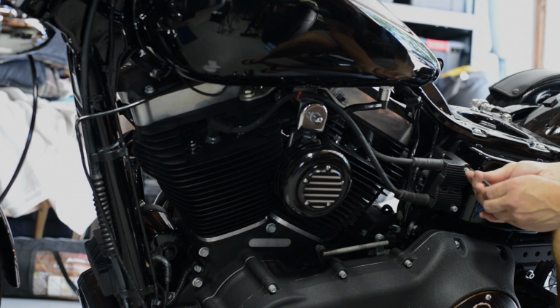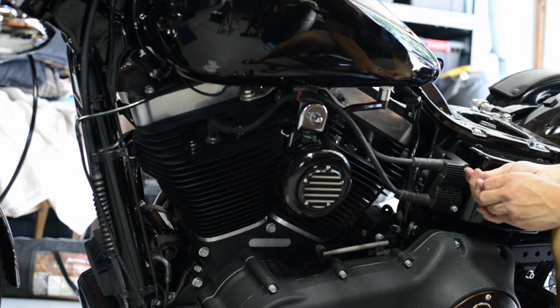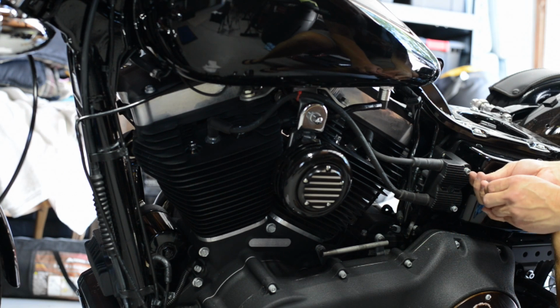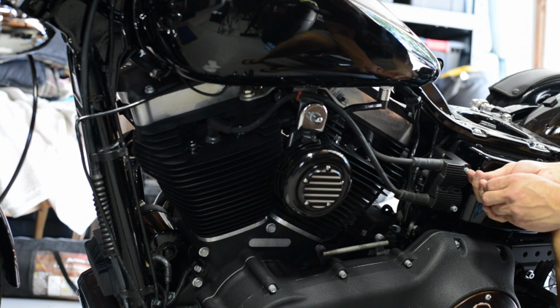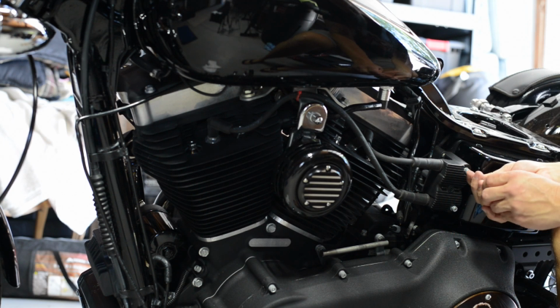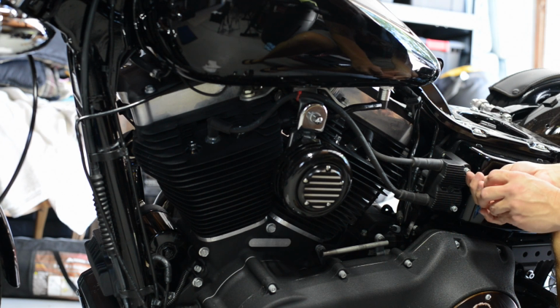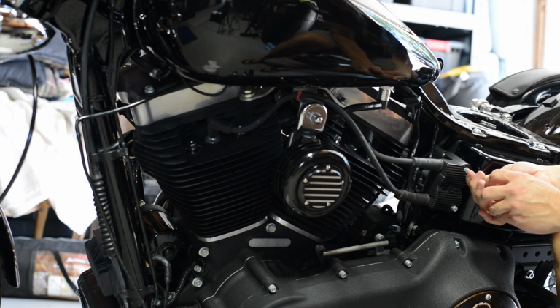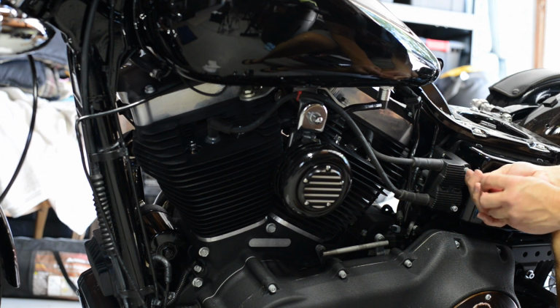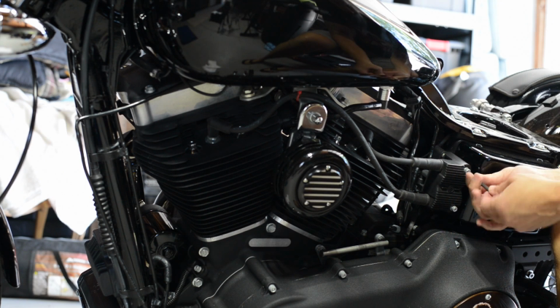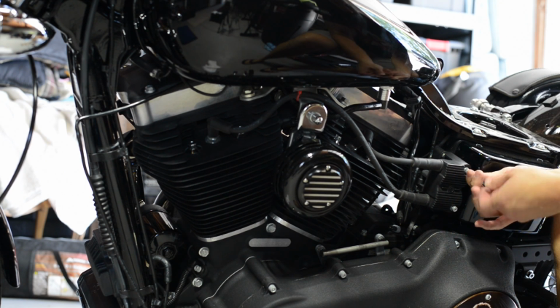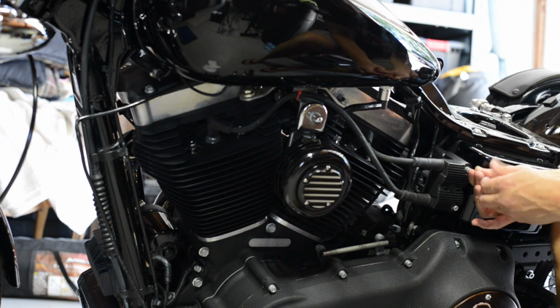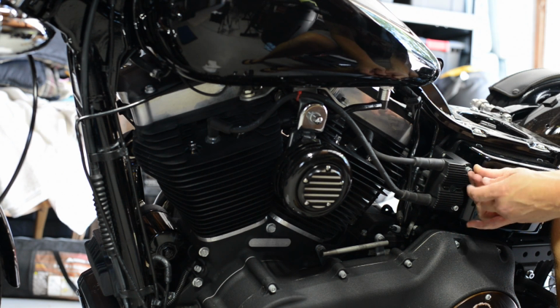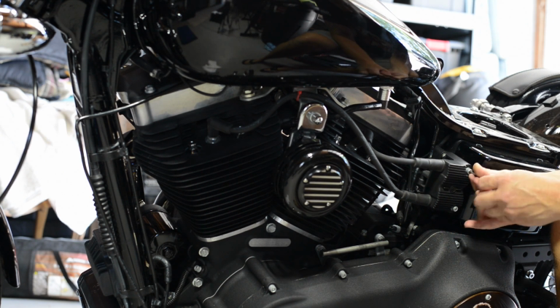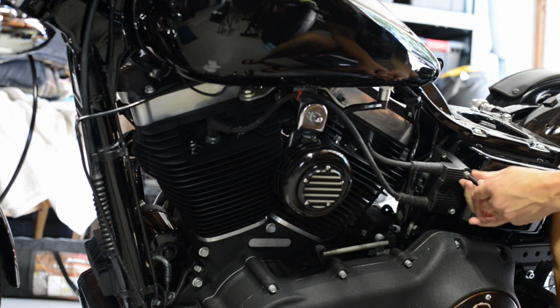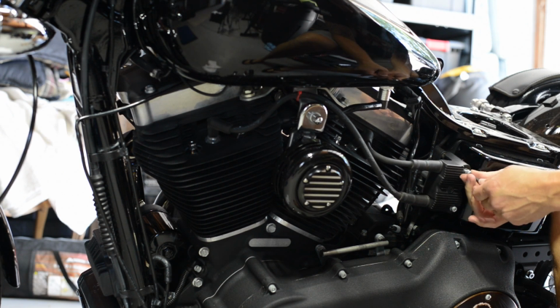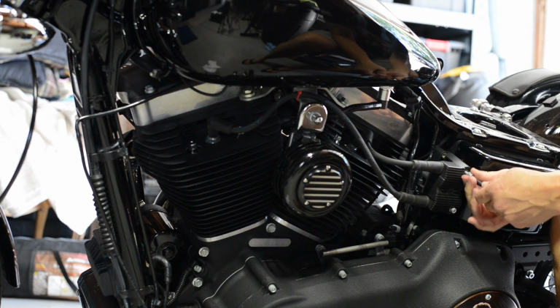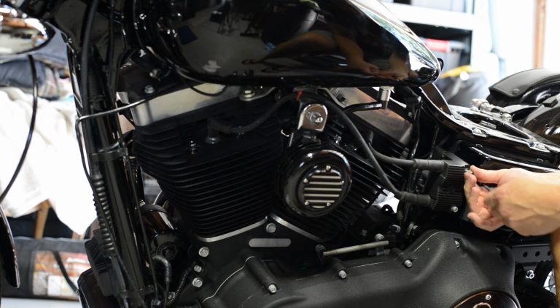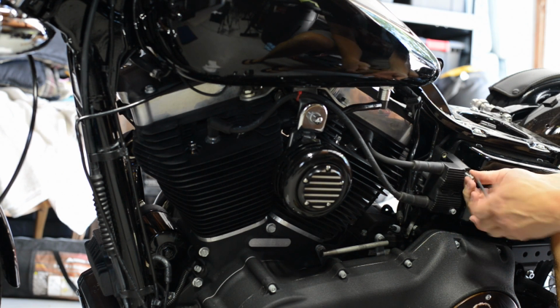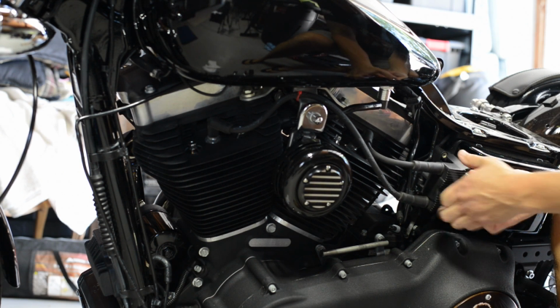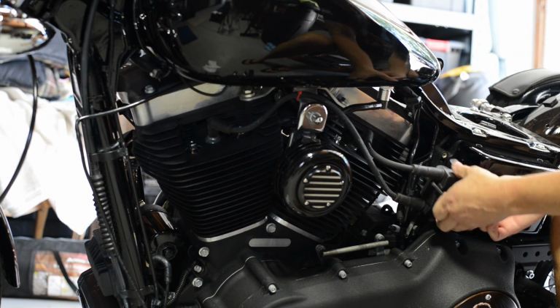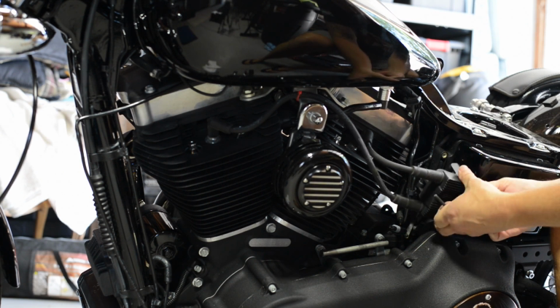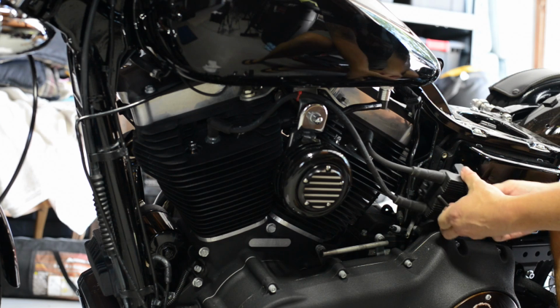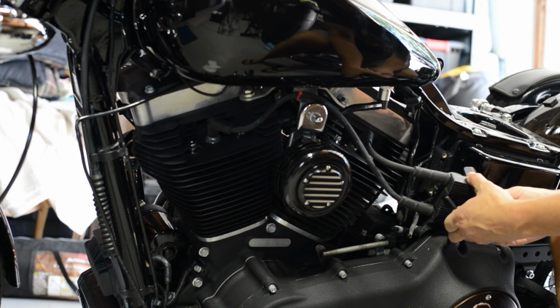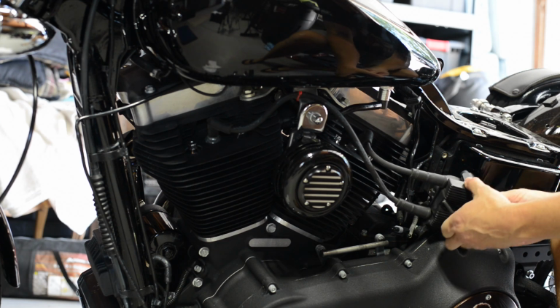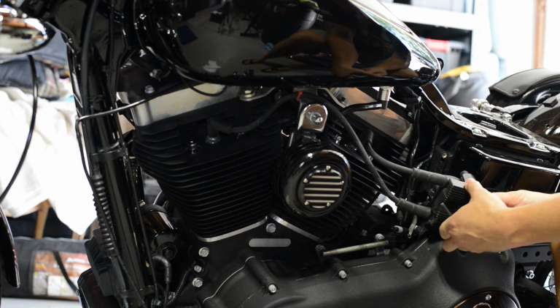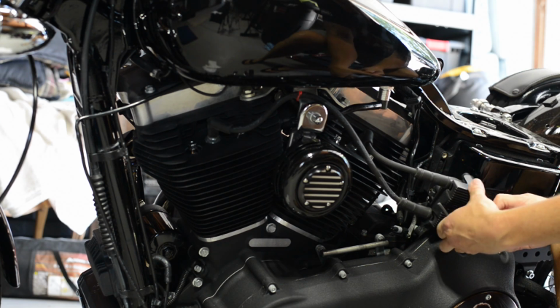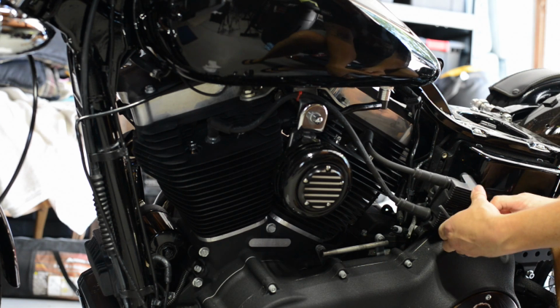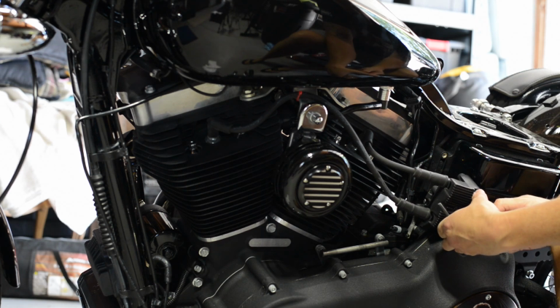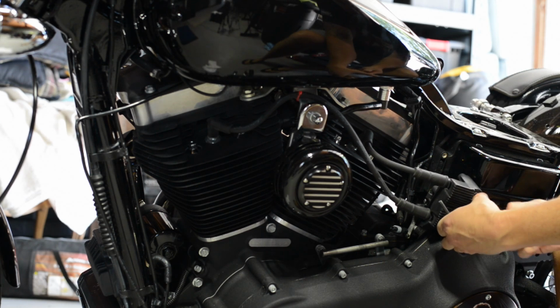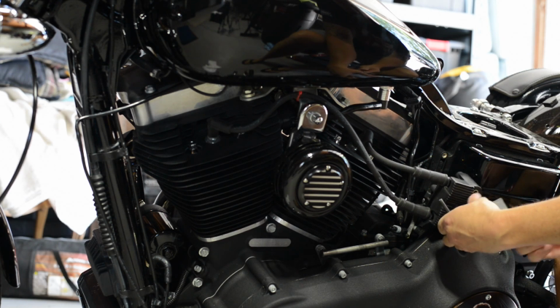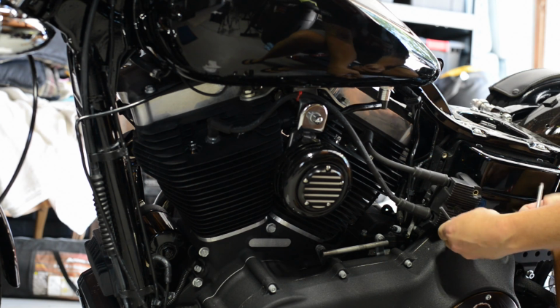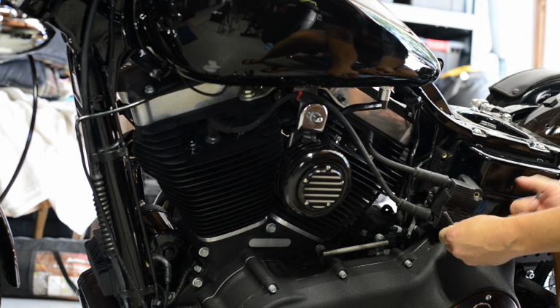Since it's only a couple of bolts, I went ahead and removed the coil to get to the solenoid that we need to remove.